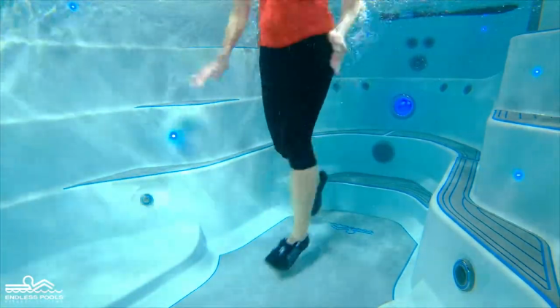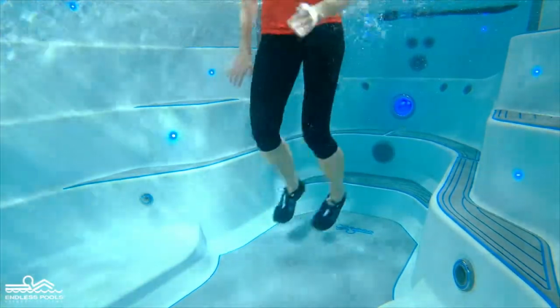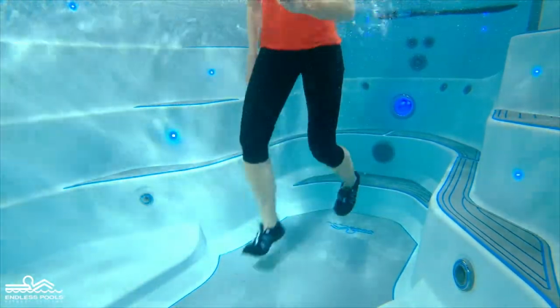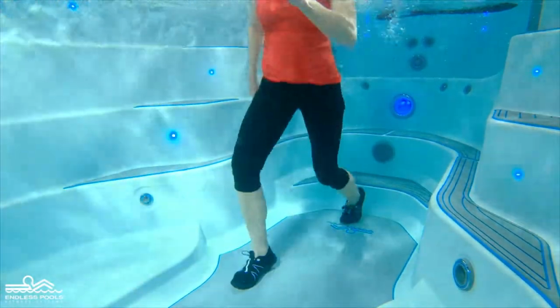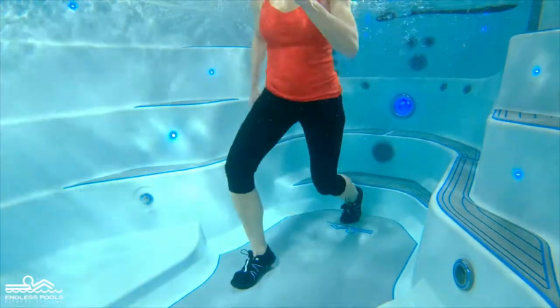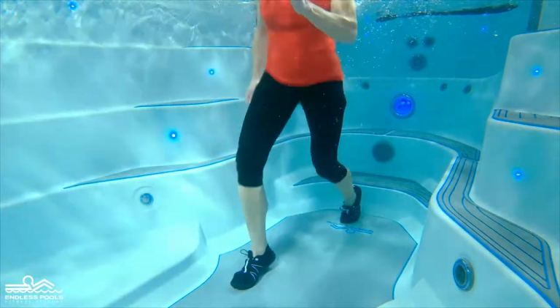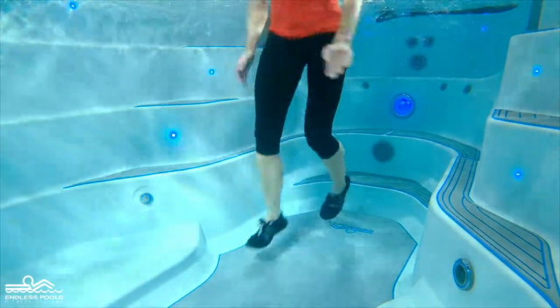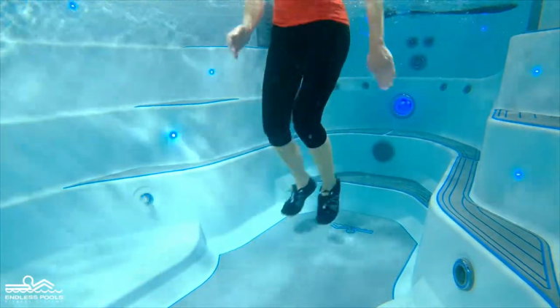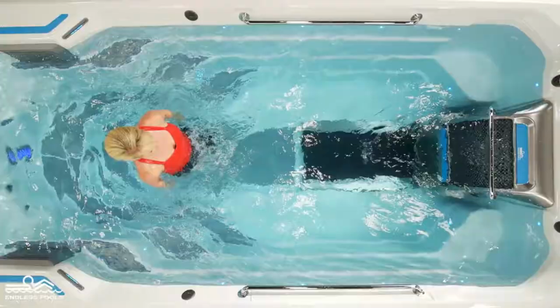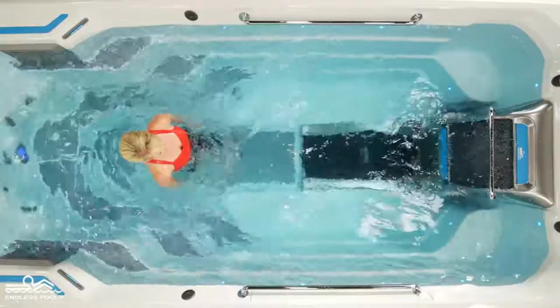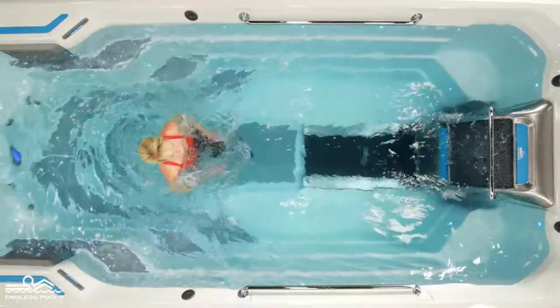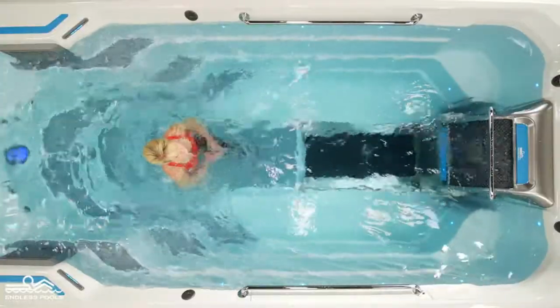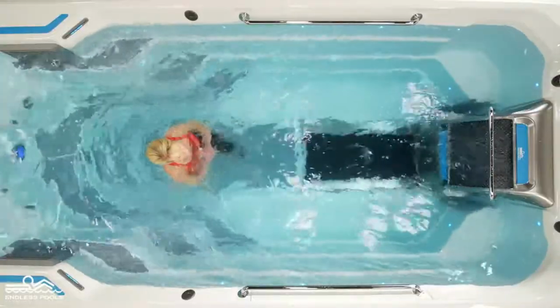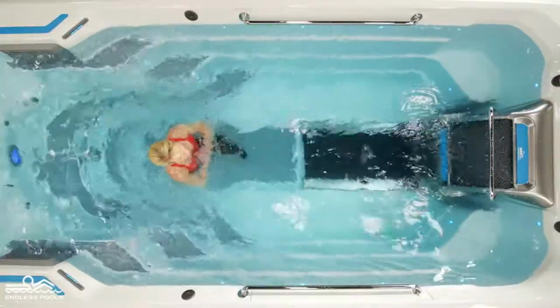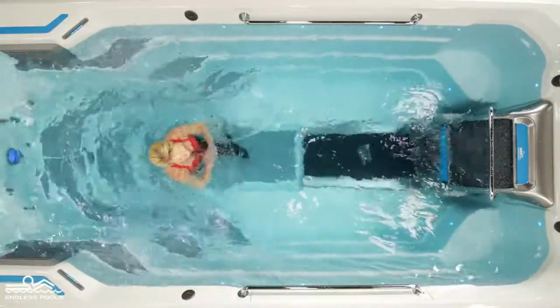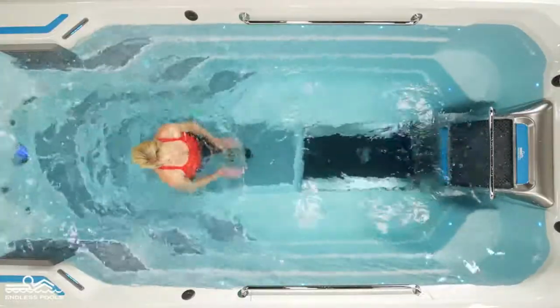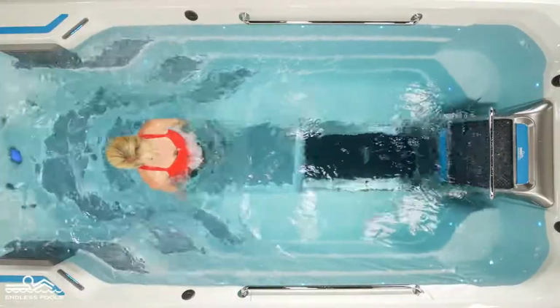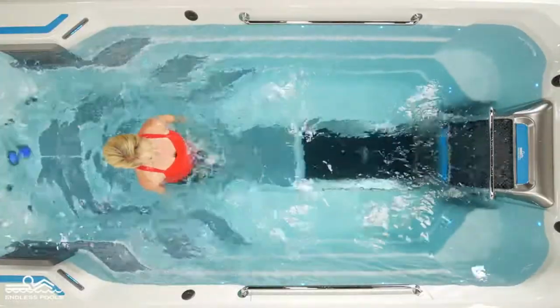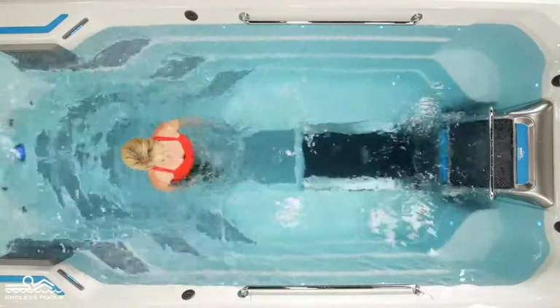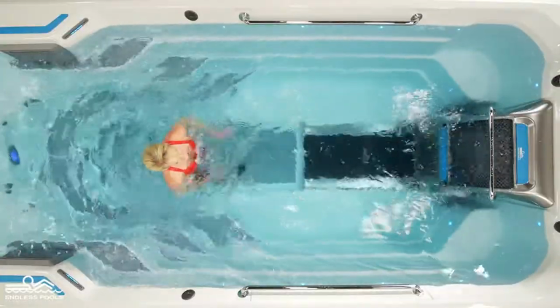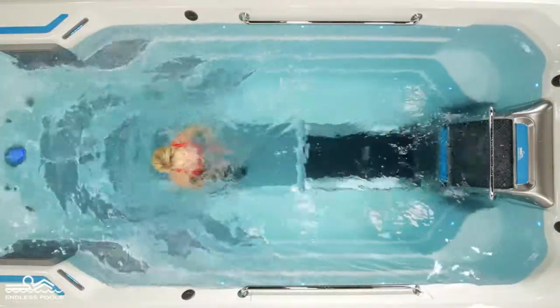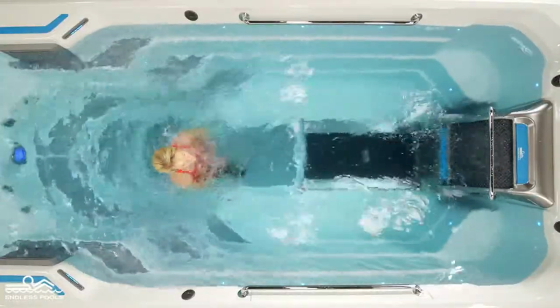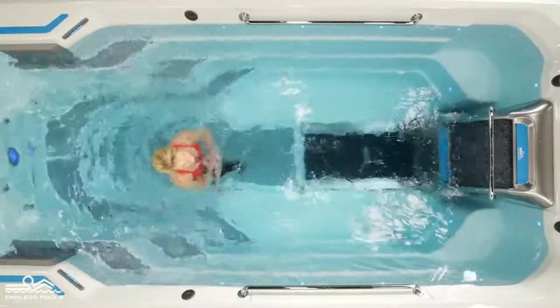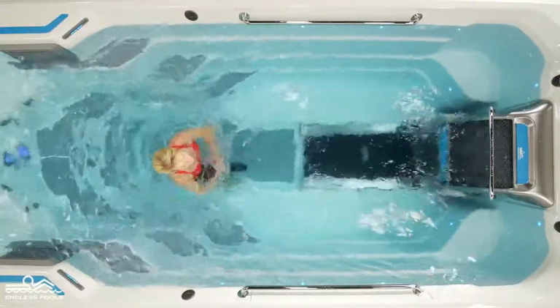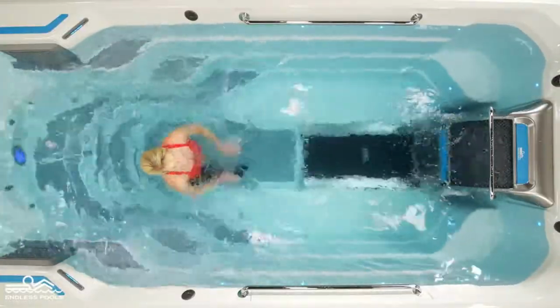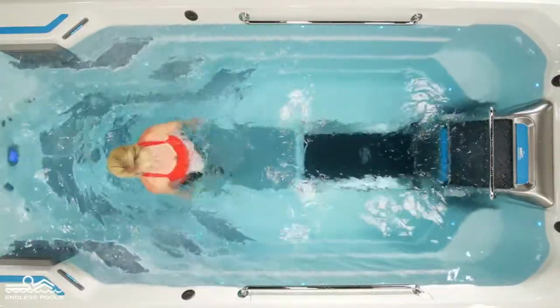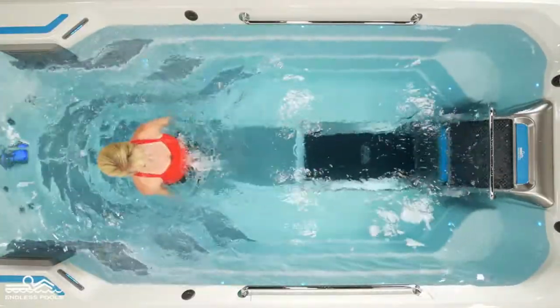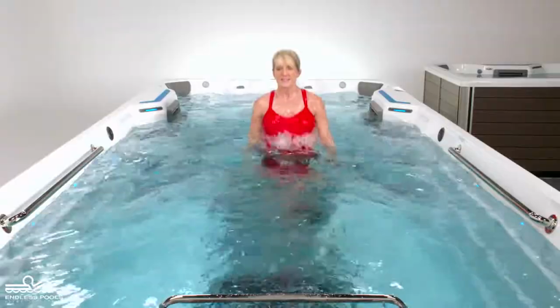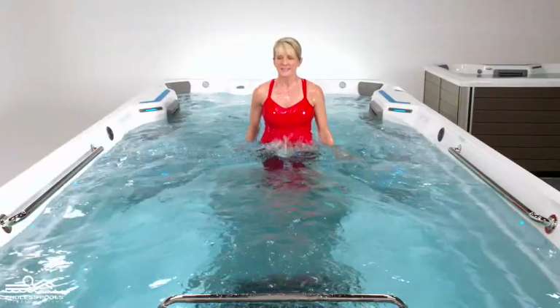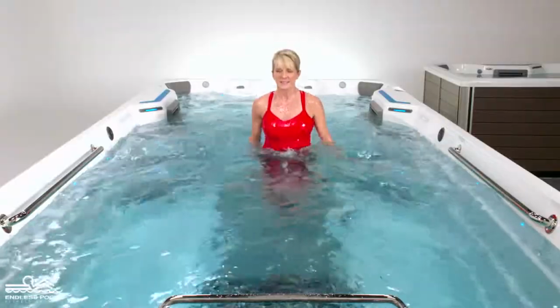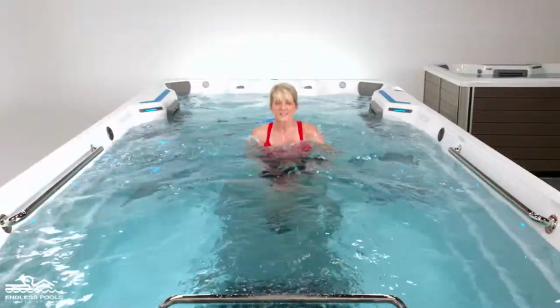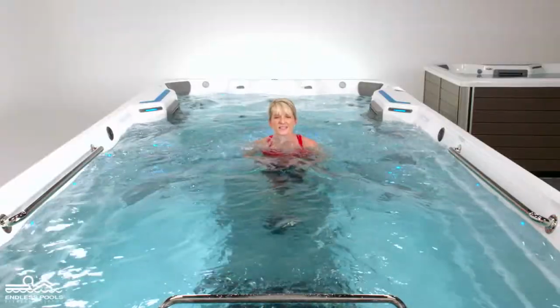reverse the position of the feet. Make sure to engage your arms on this exercise to assist in performing the movement.